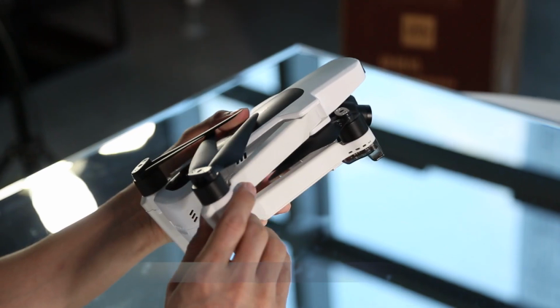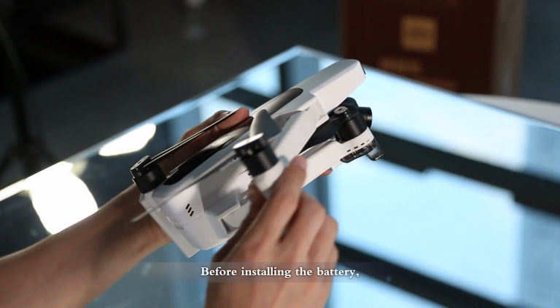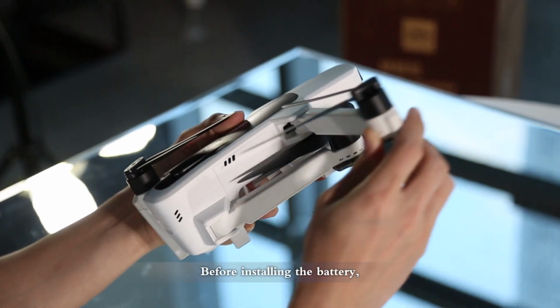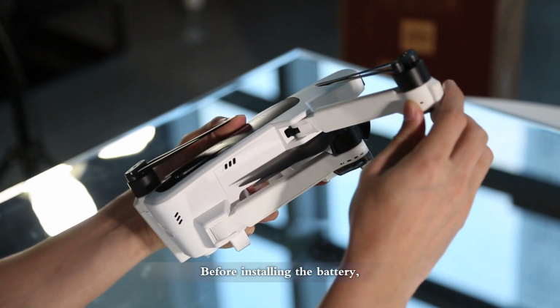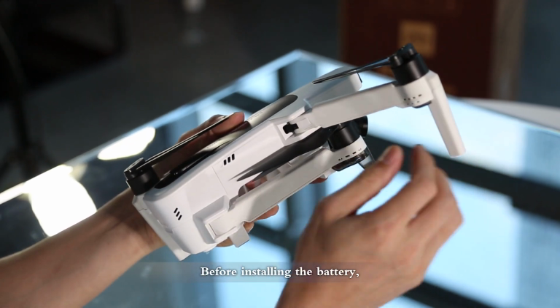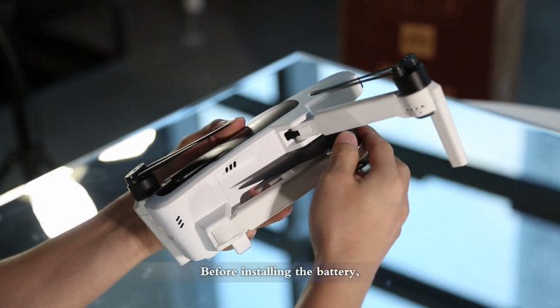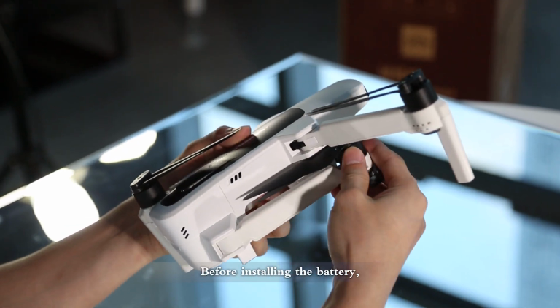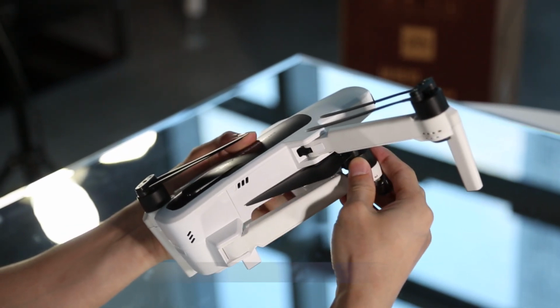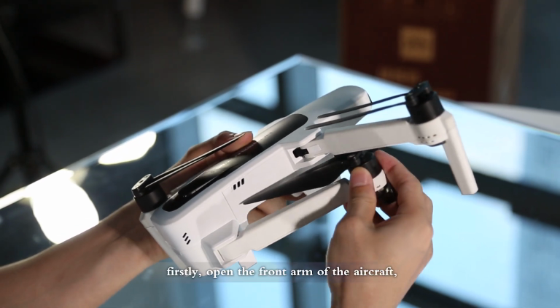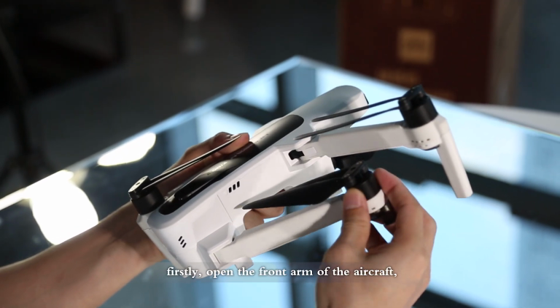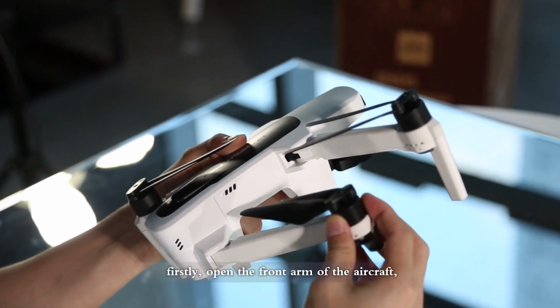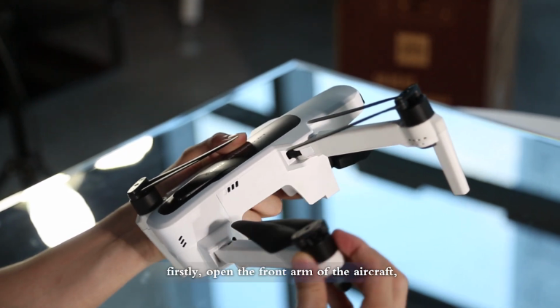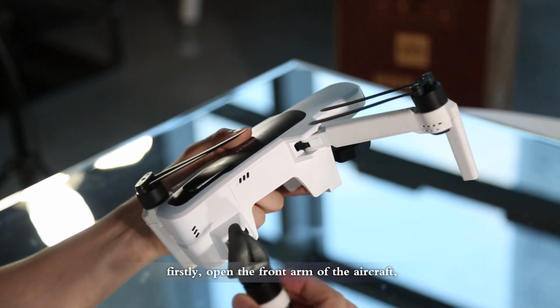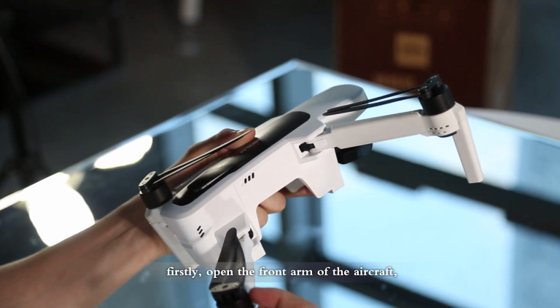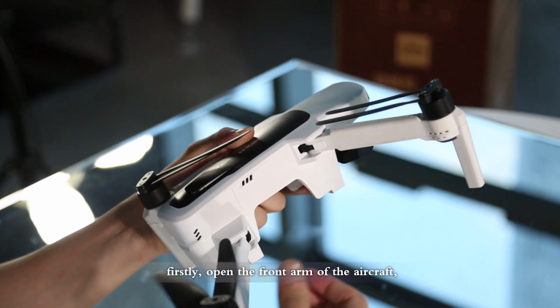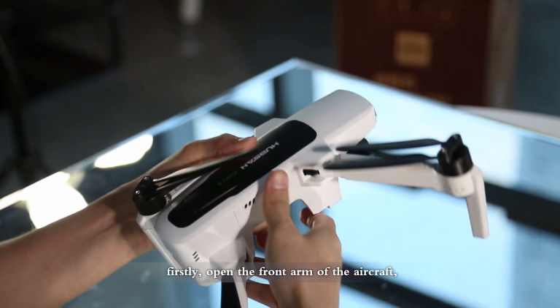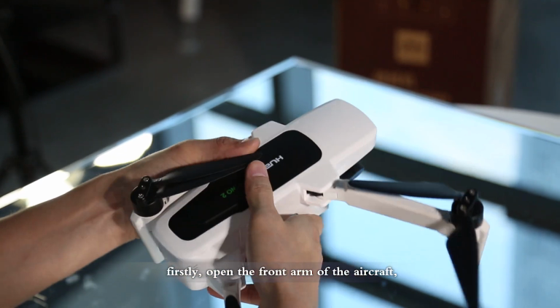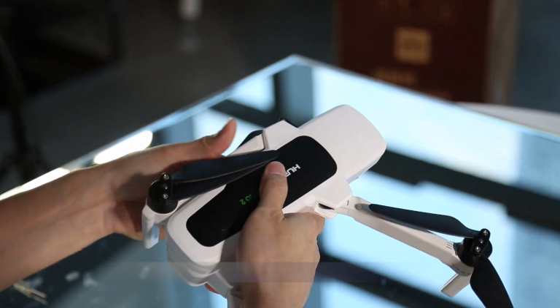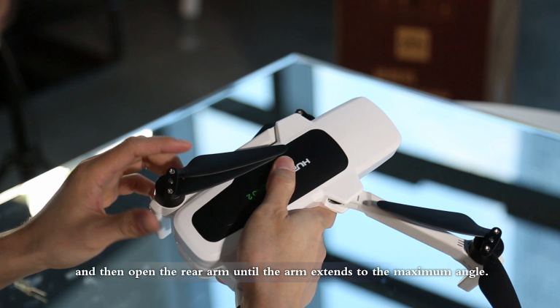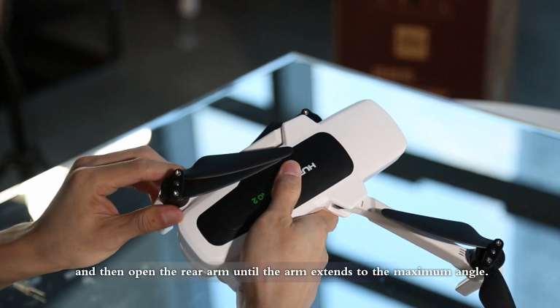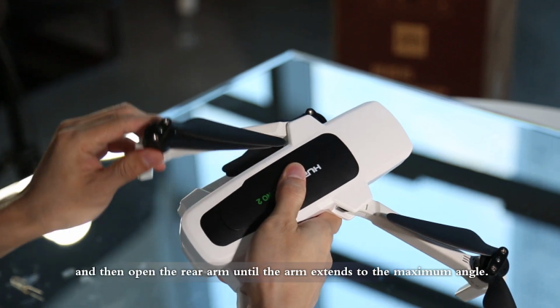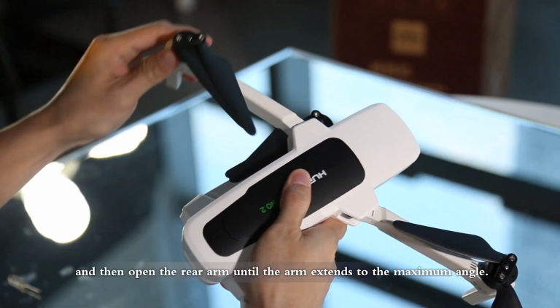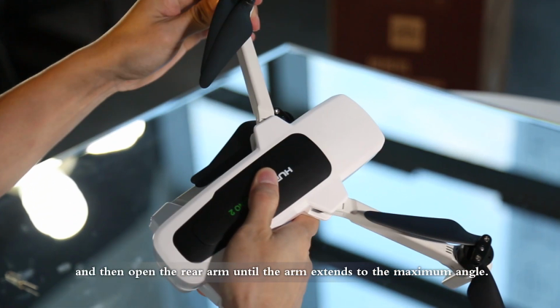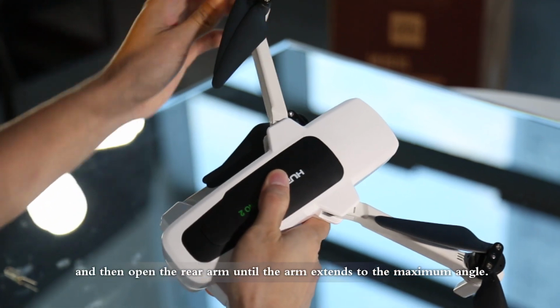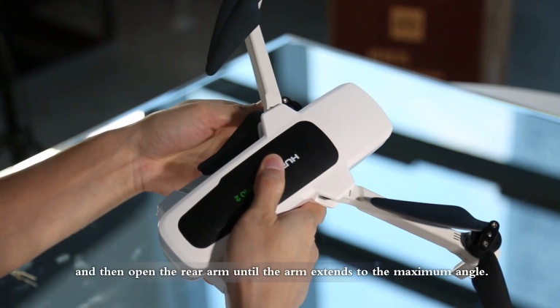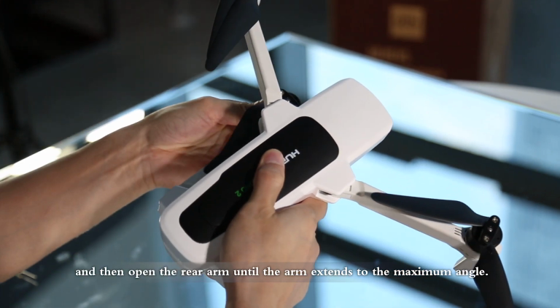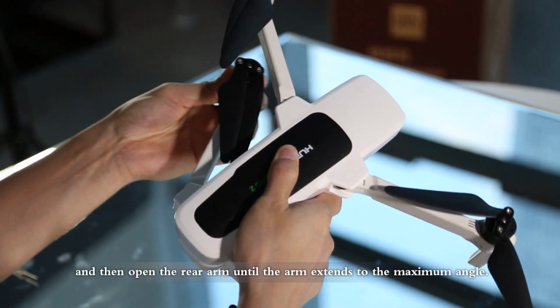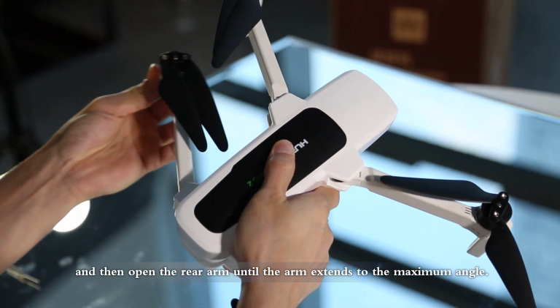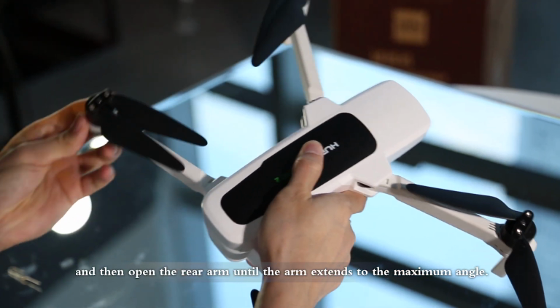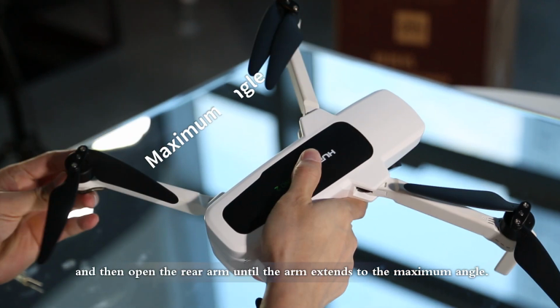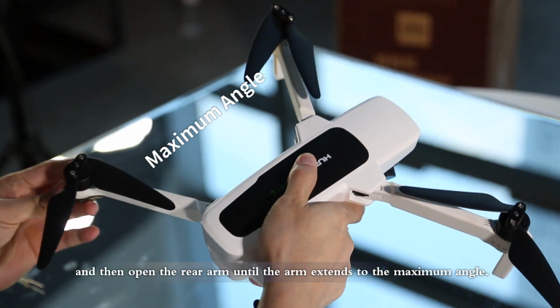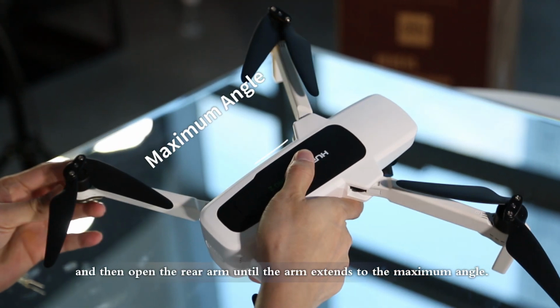Before installing the battery, first open the front arm of the aircraft and then open the rear arm until the arm extends to the maximum angle.